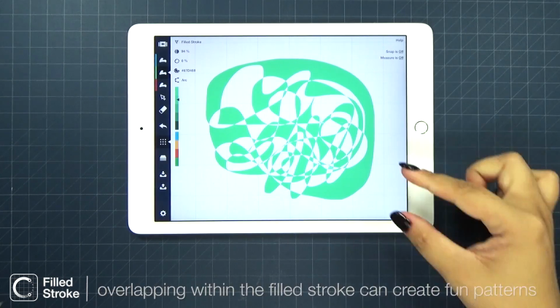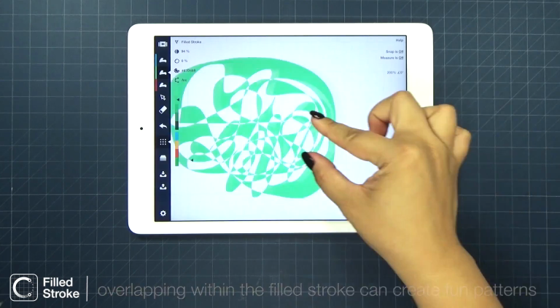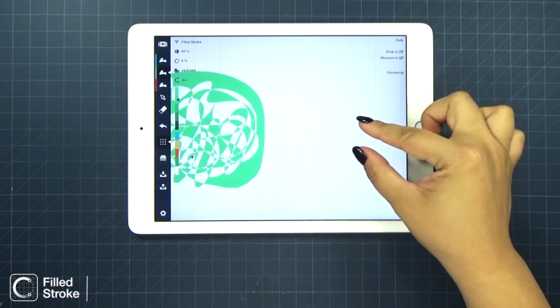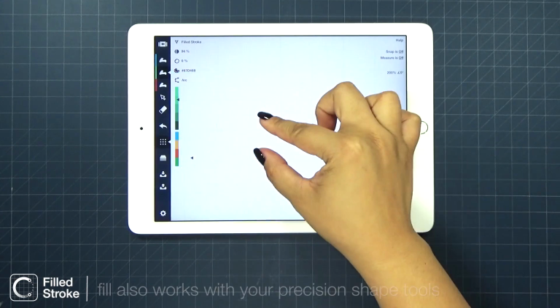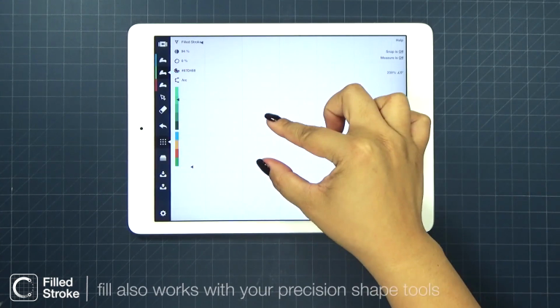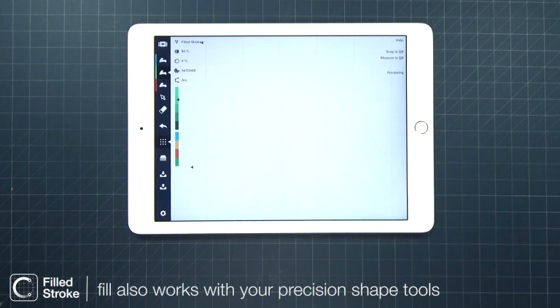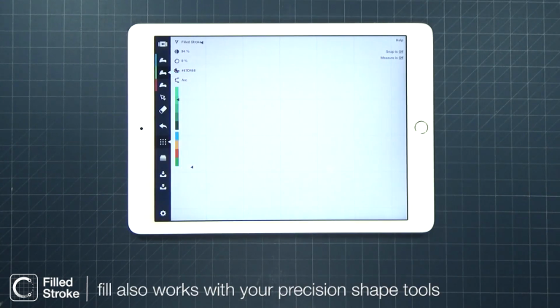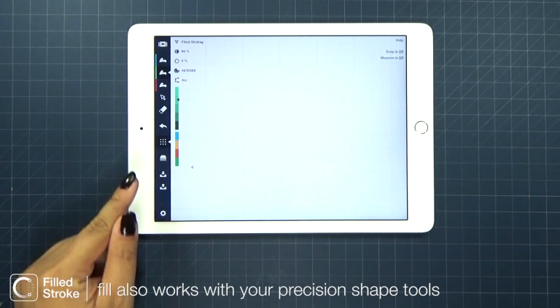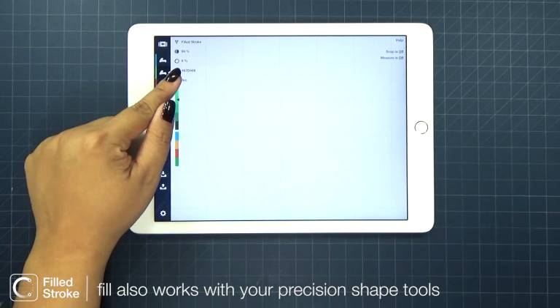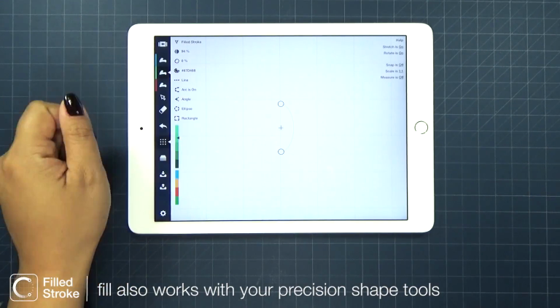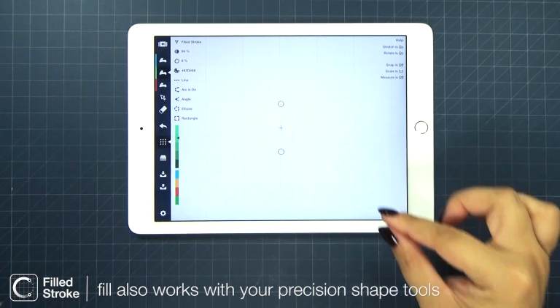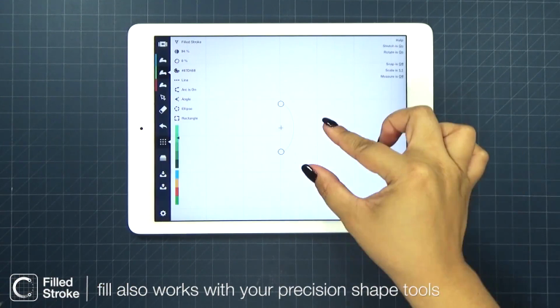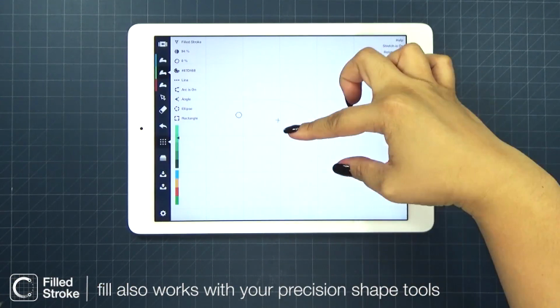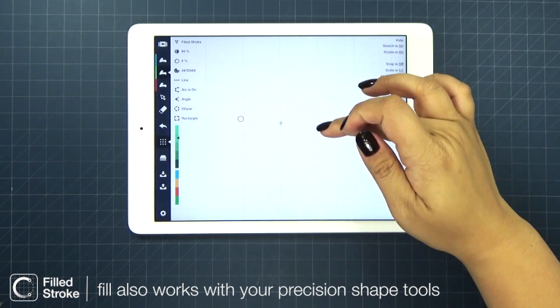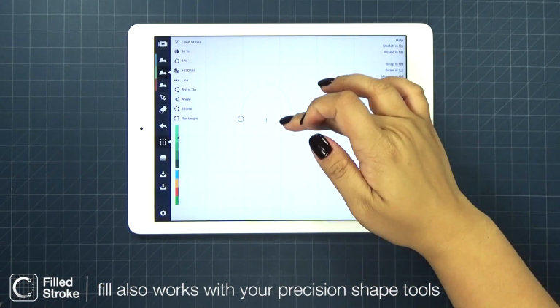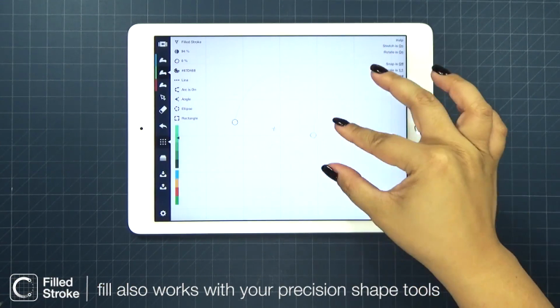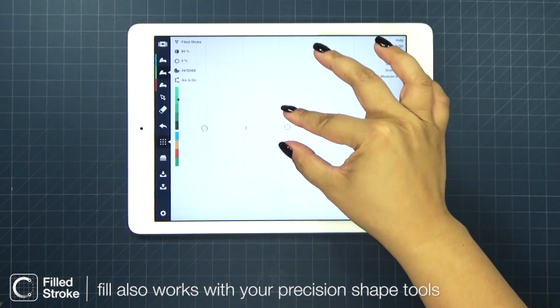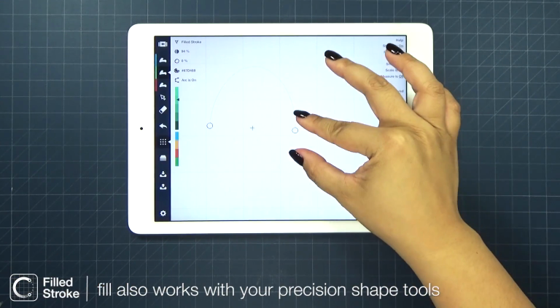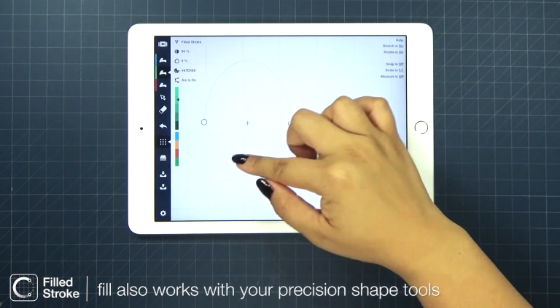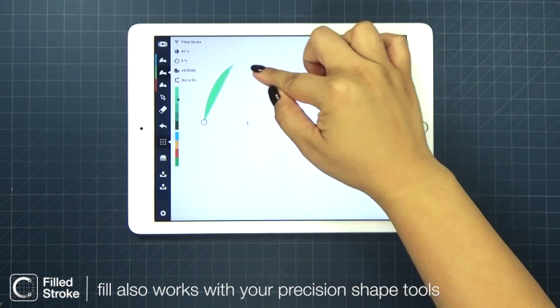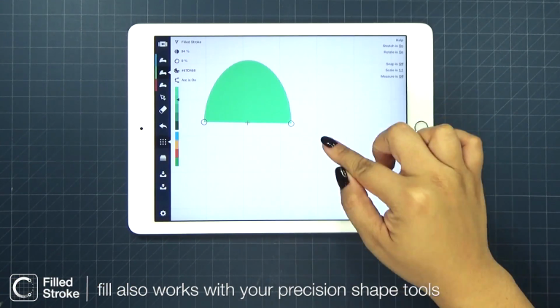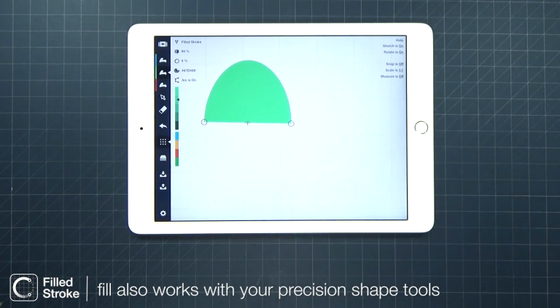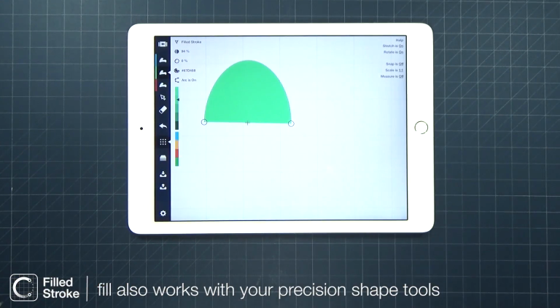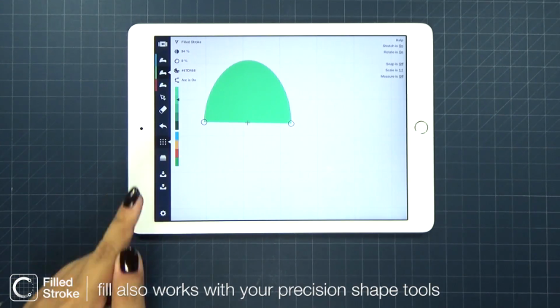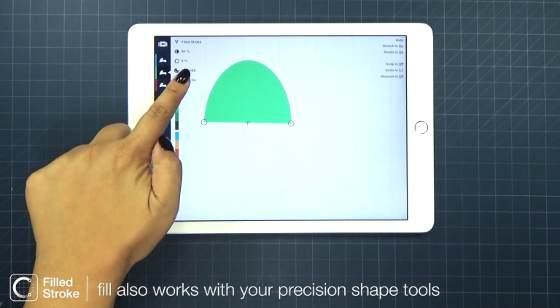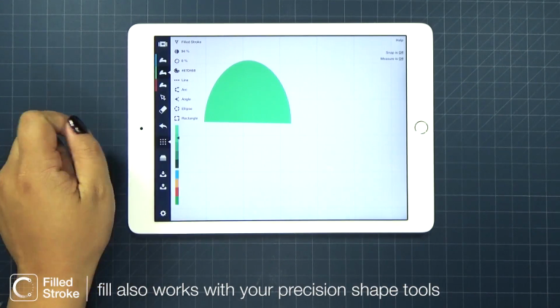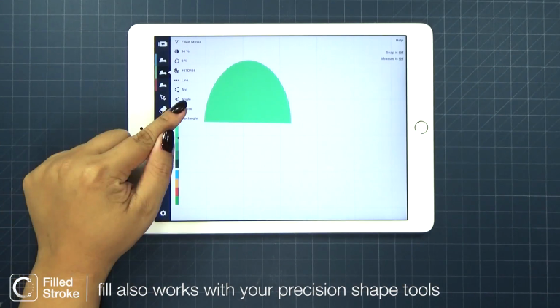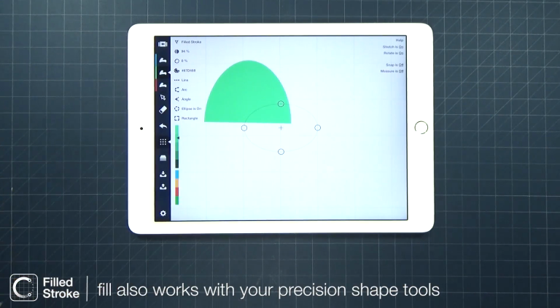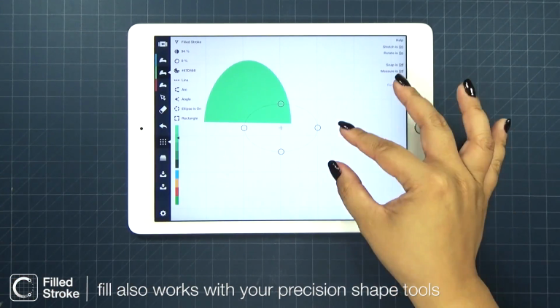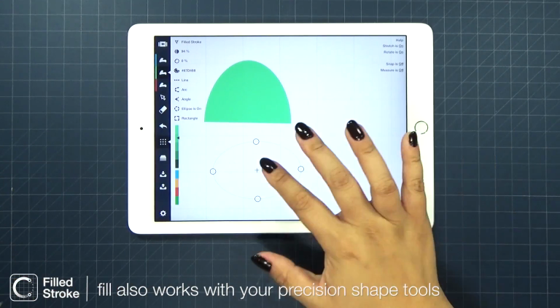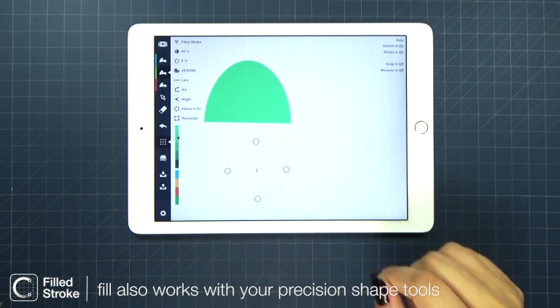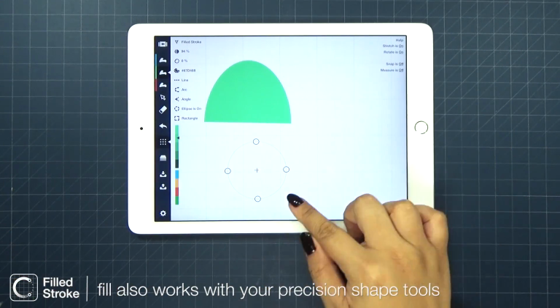If you love using our precision tools, get excited because you can also use them with Fill.